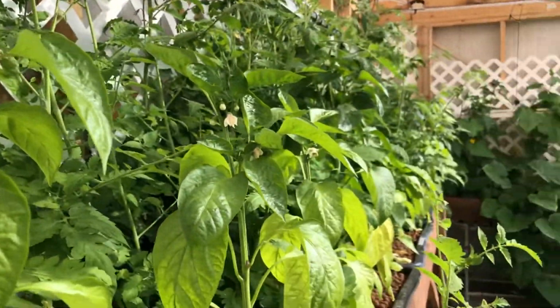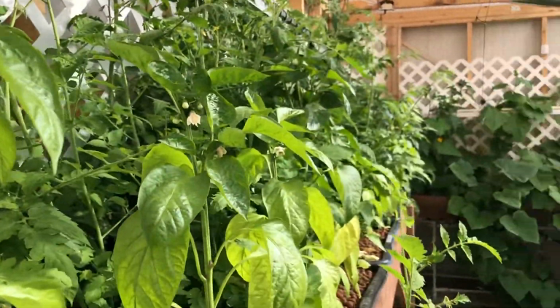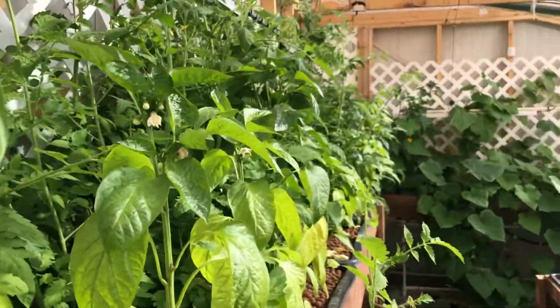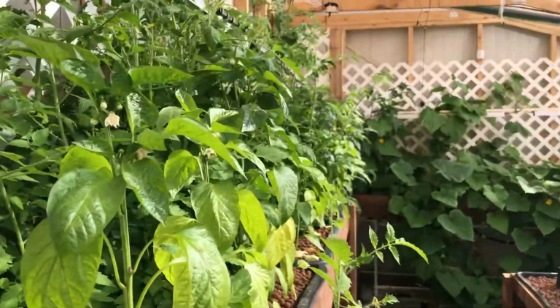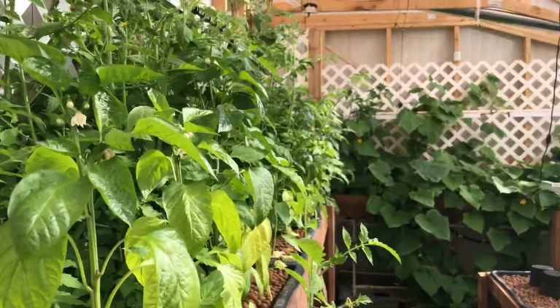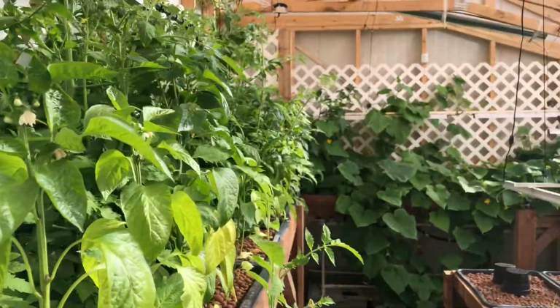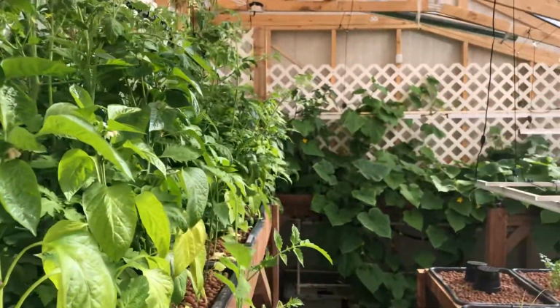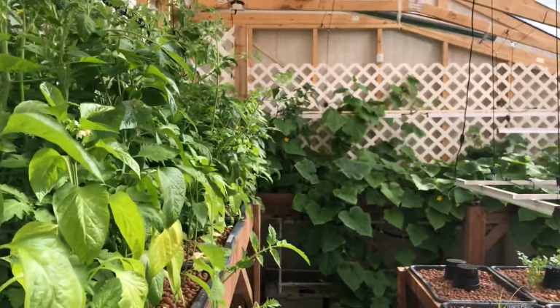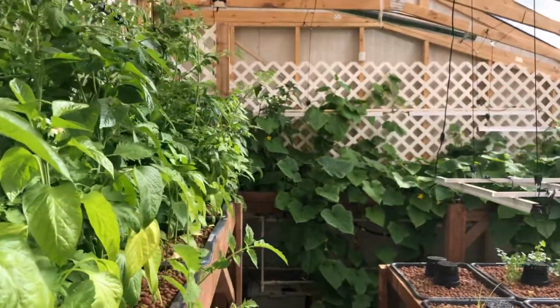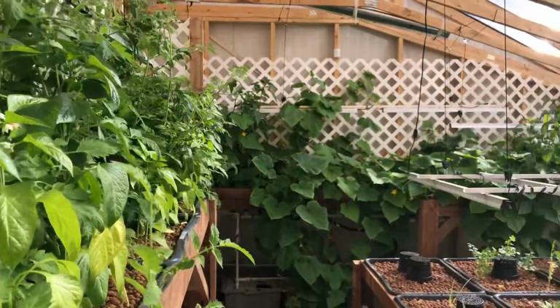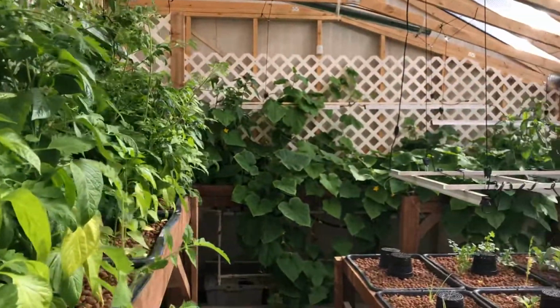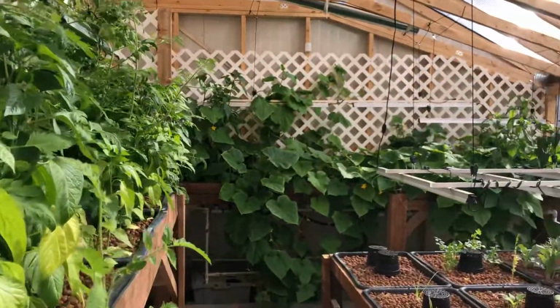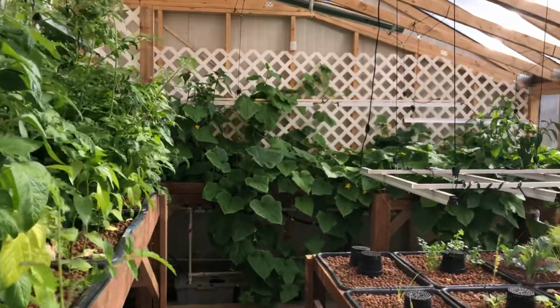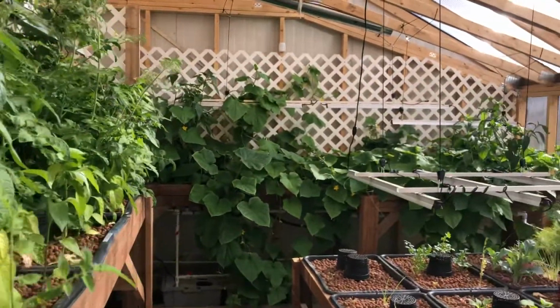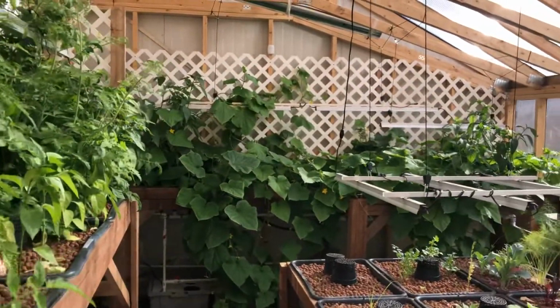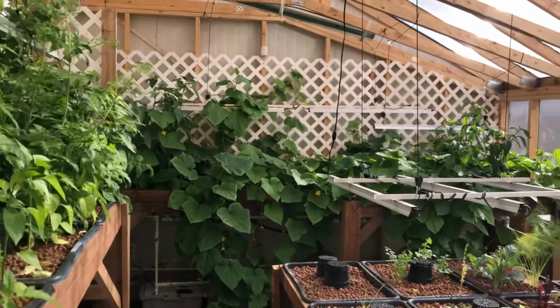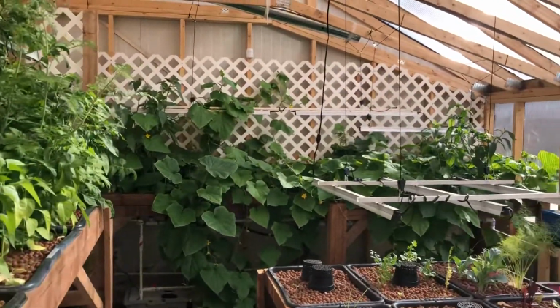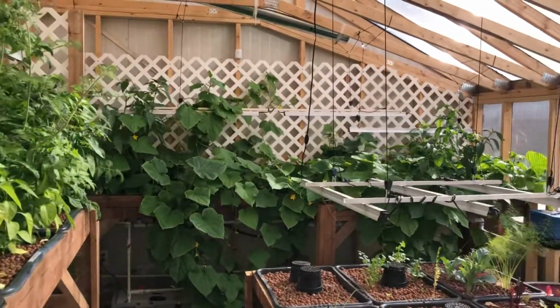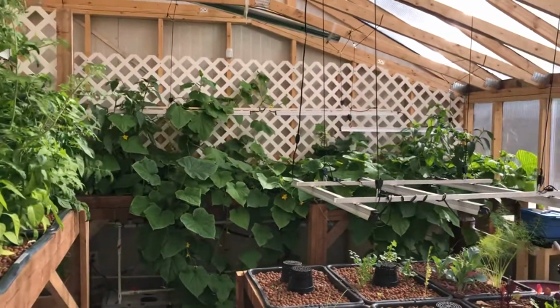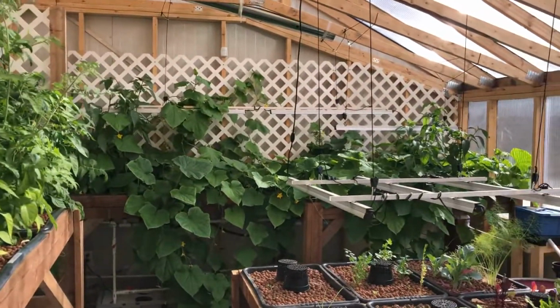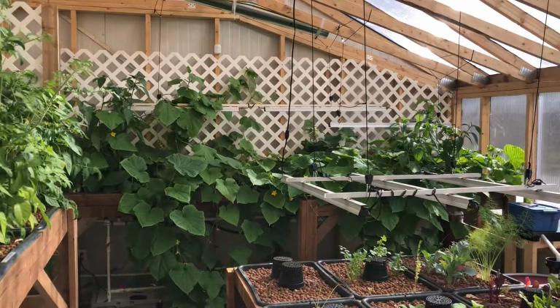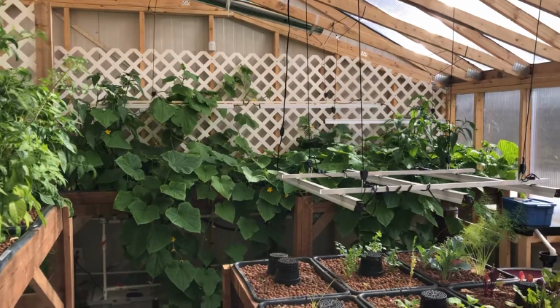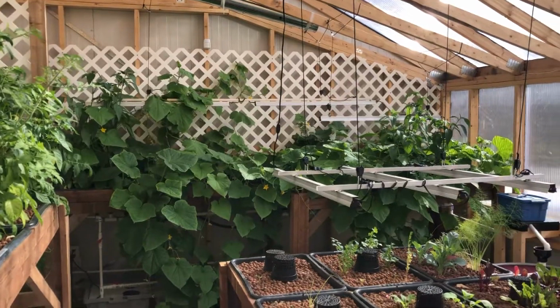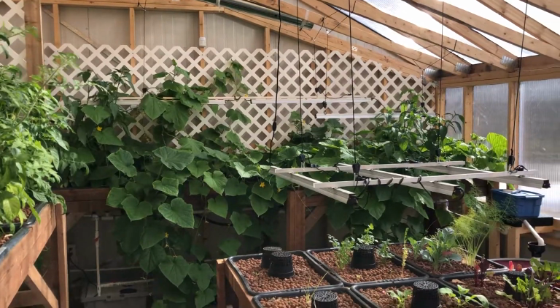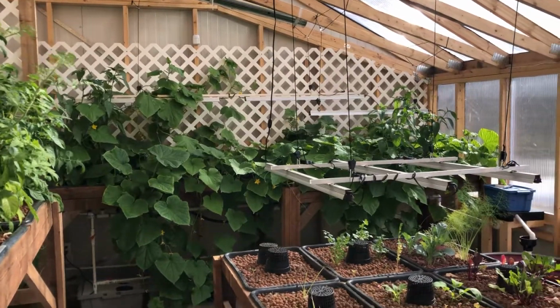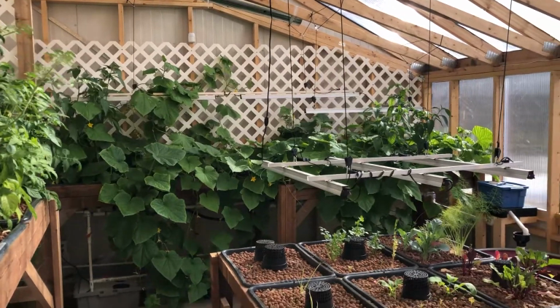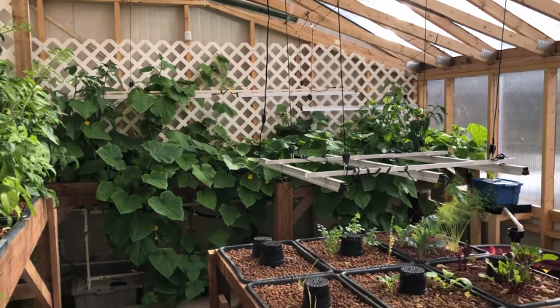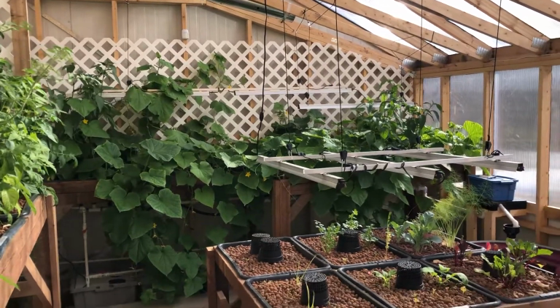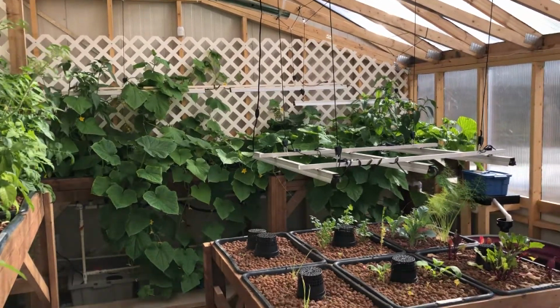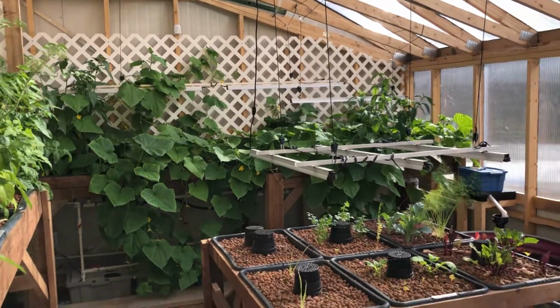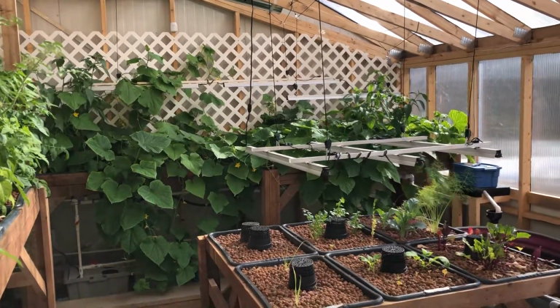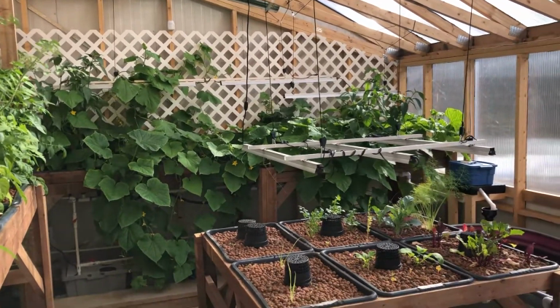As you can see, the cucumbers are booming. The plants are booming.